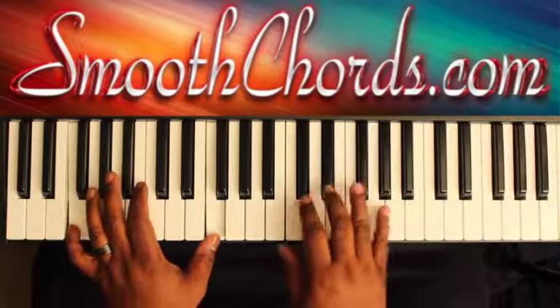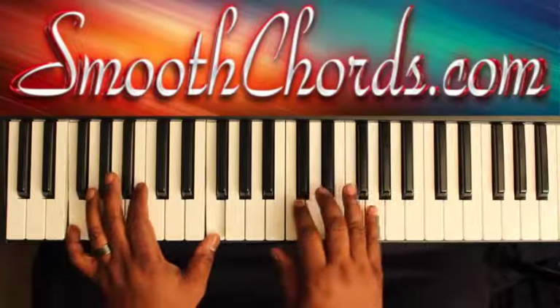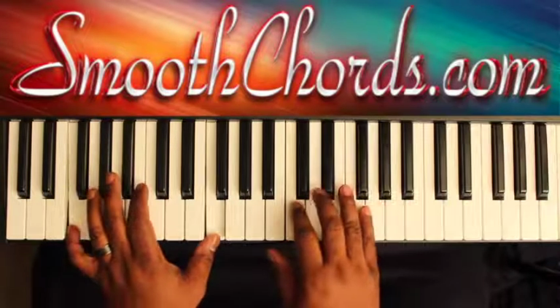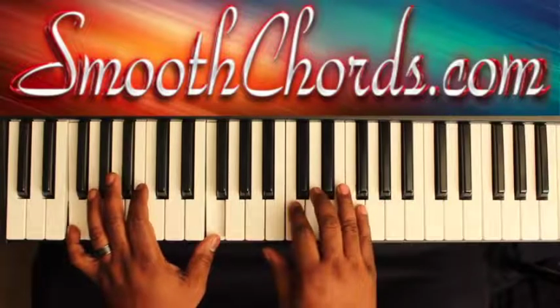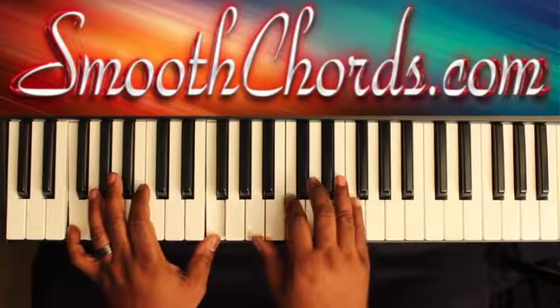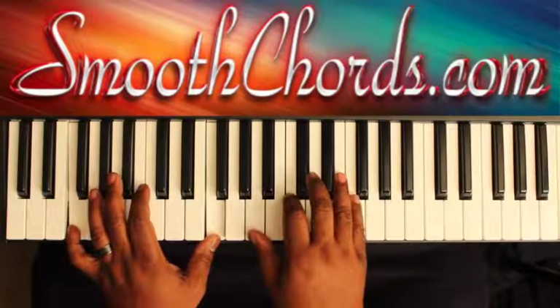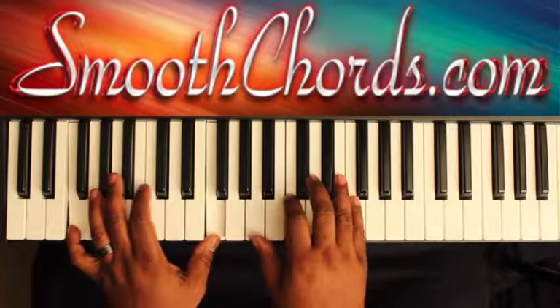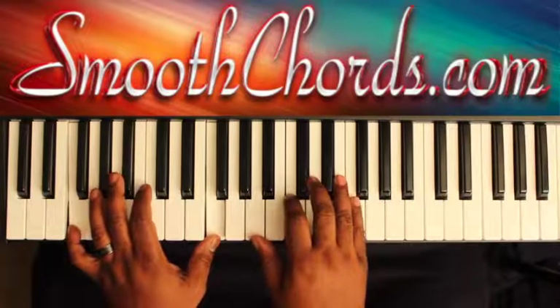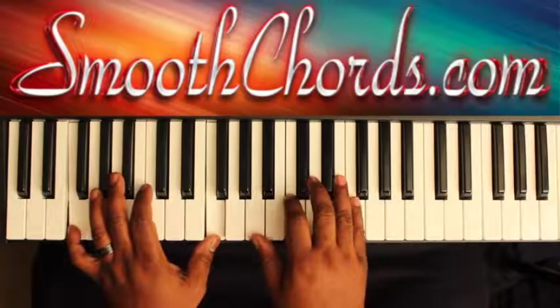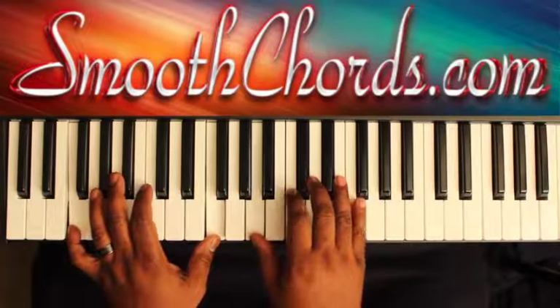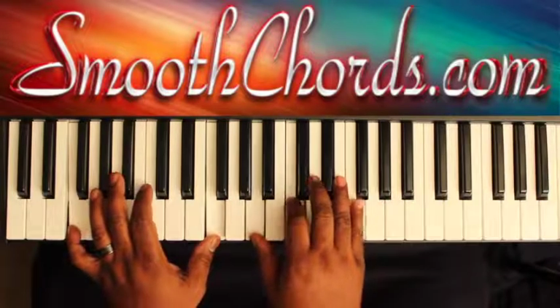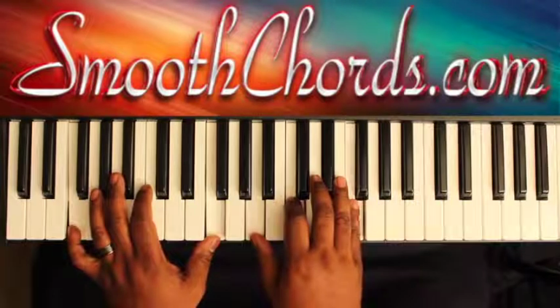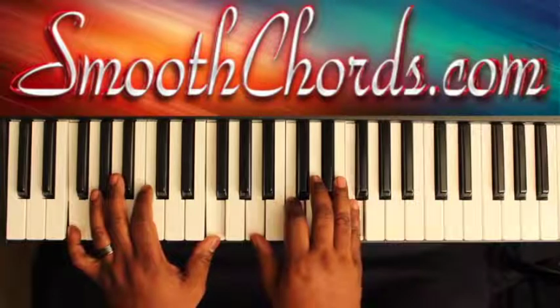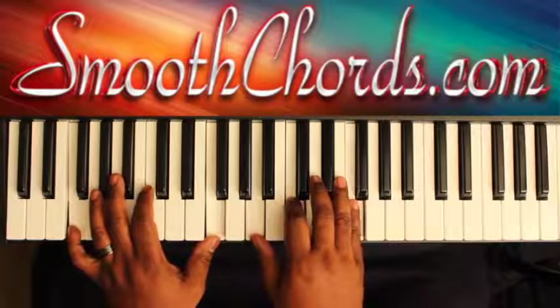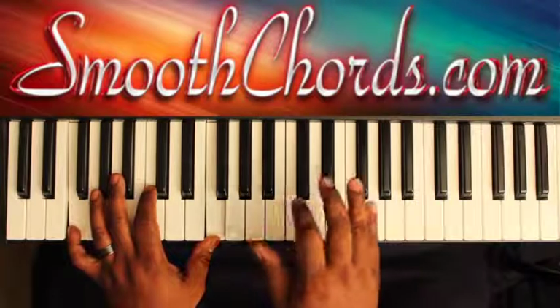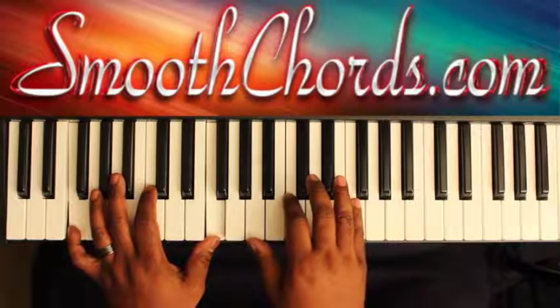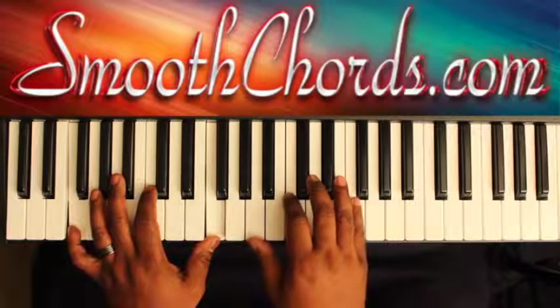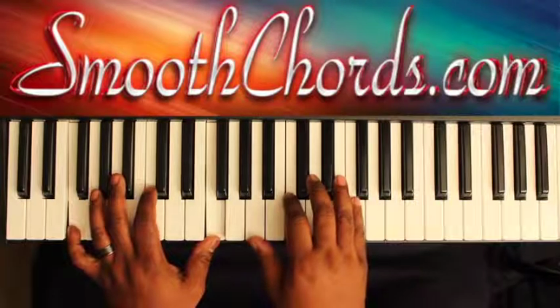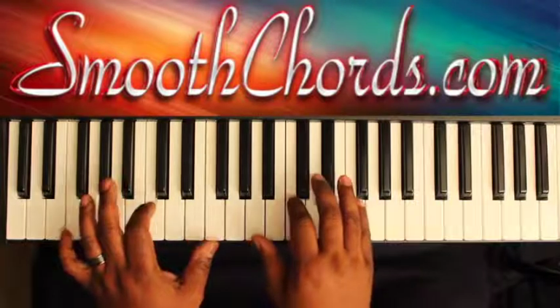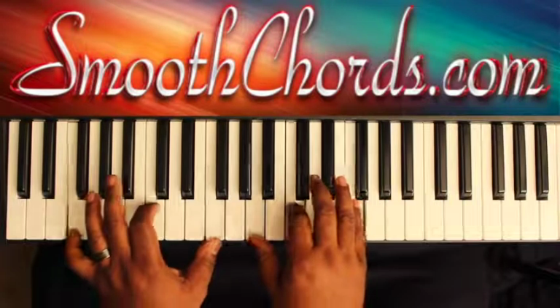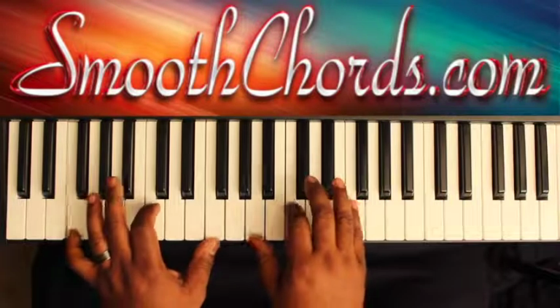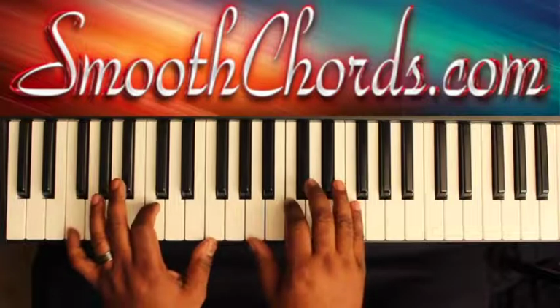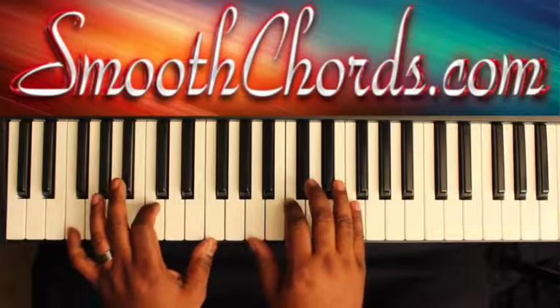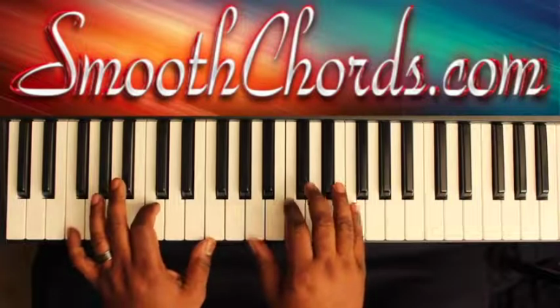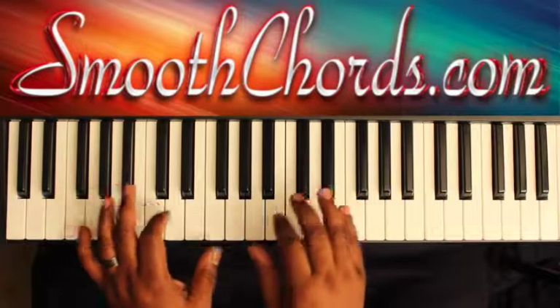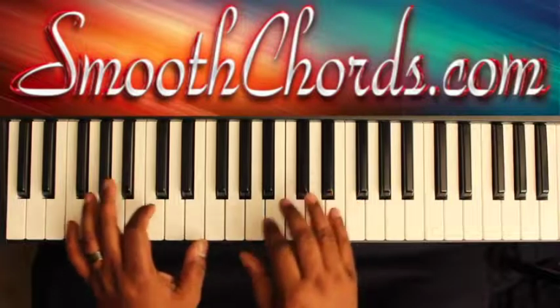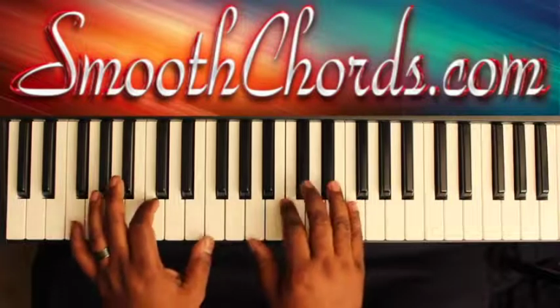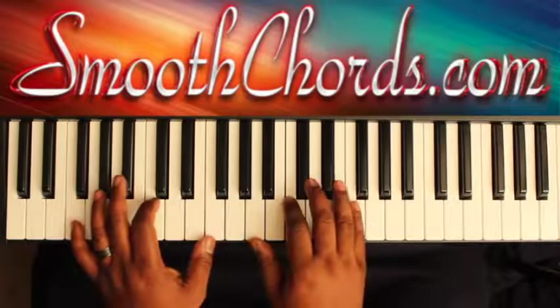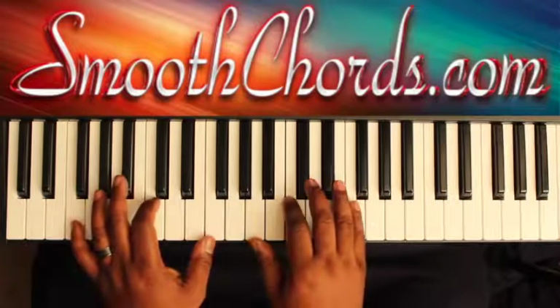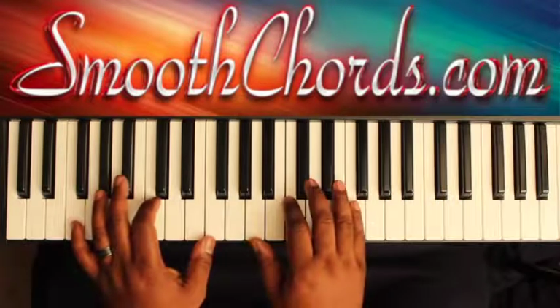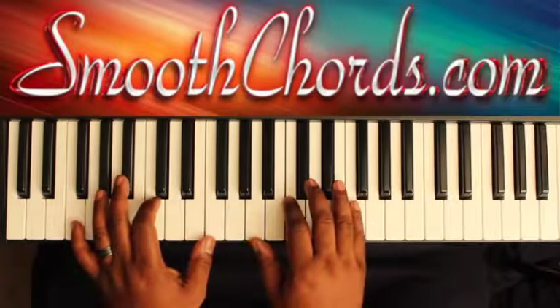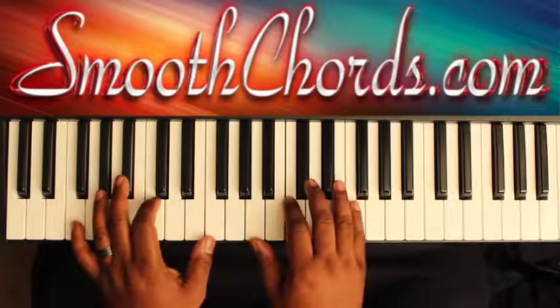F in the left with an F chord in the right — A, C, F, A, C, F — and that's inverted. This is when the soloist comes in.